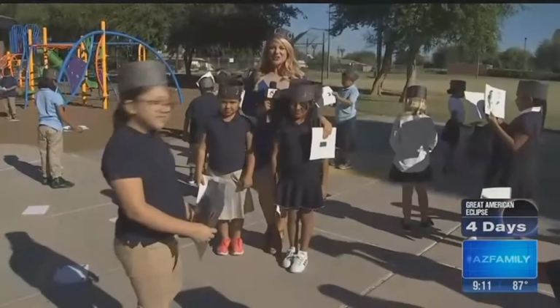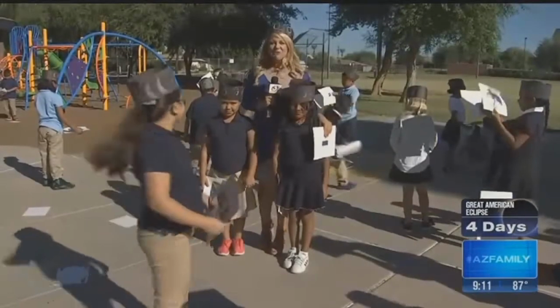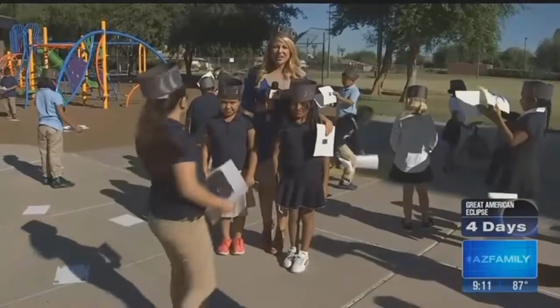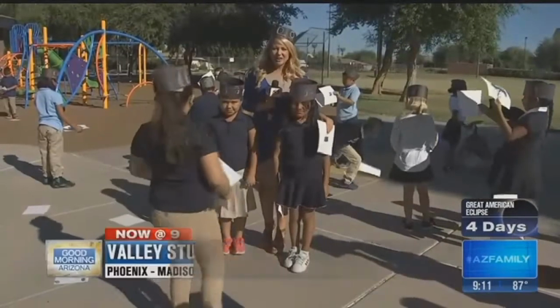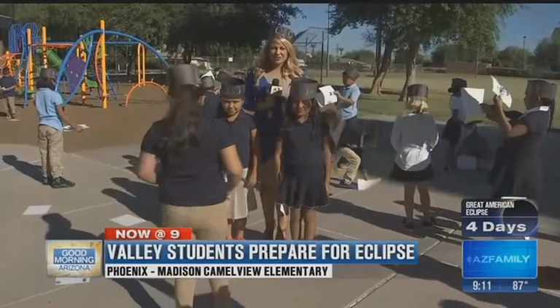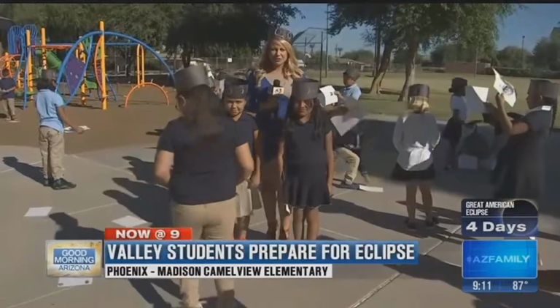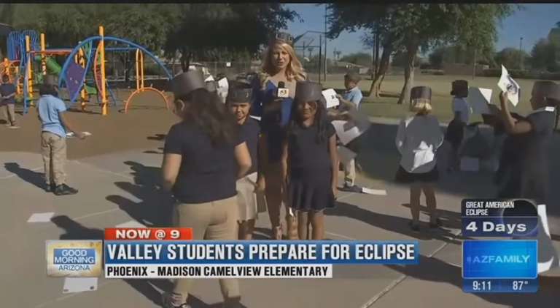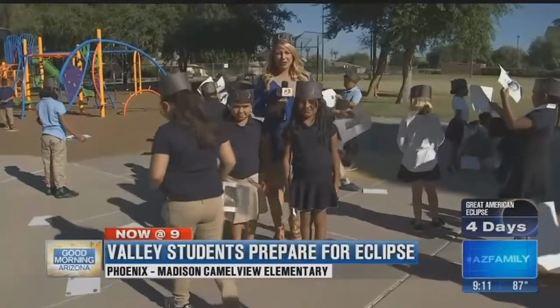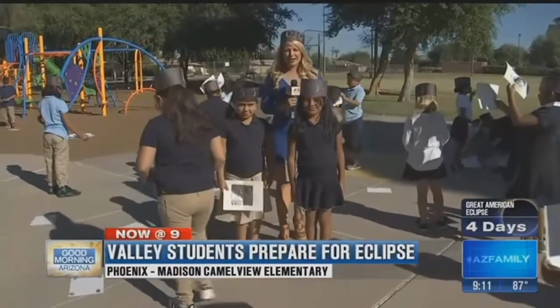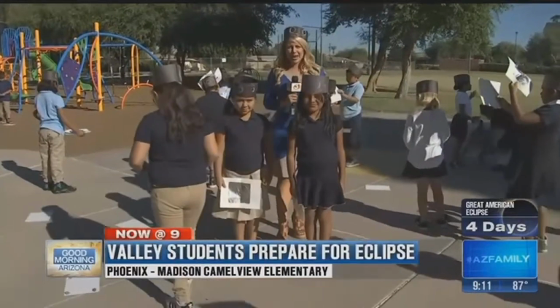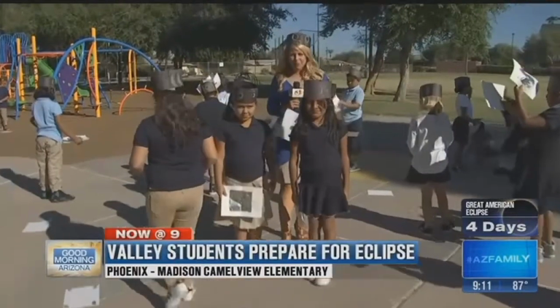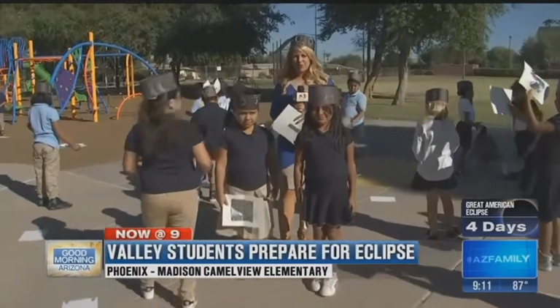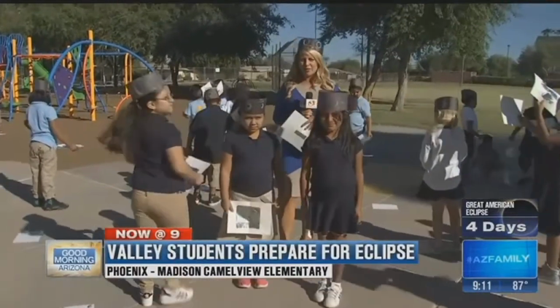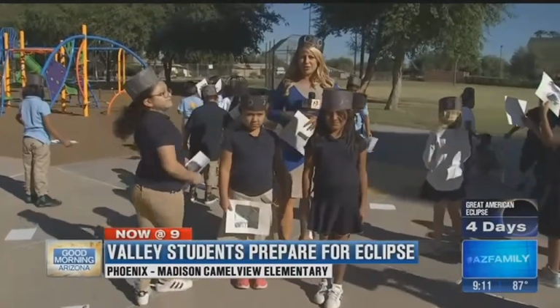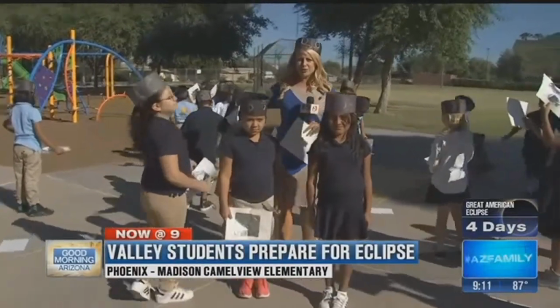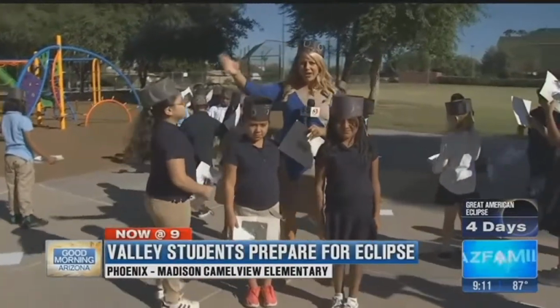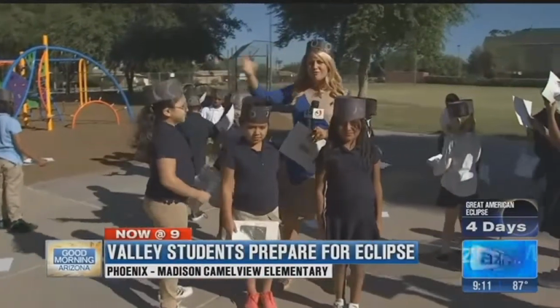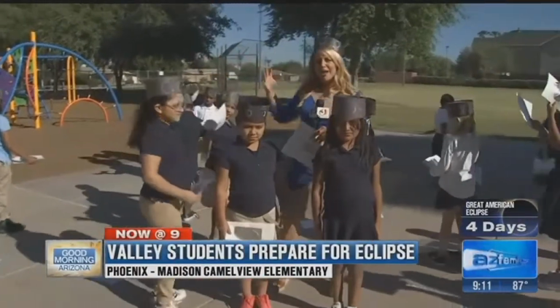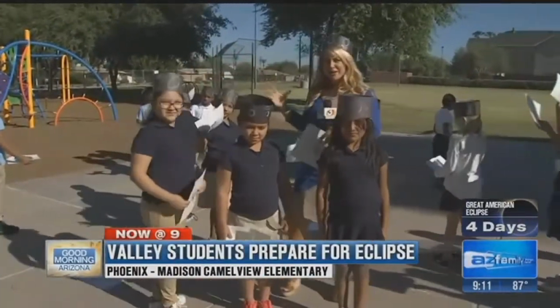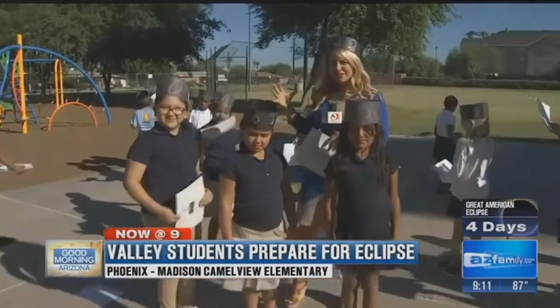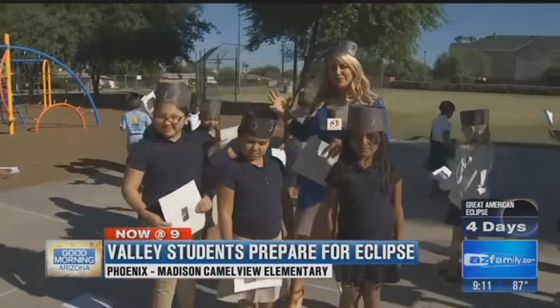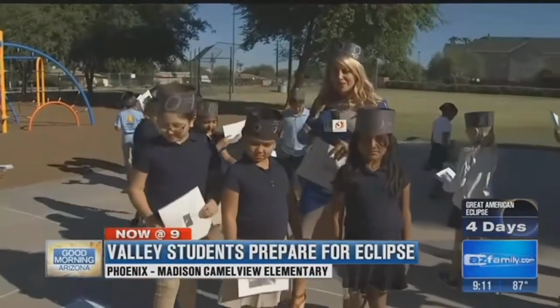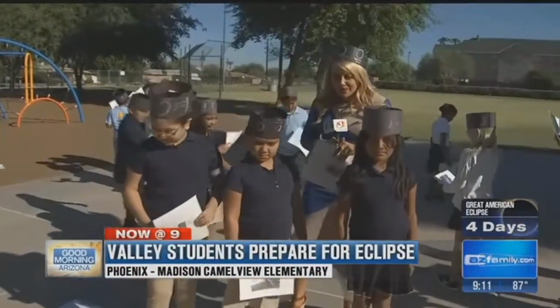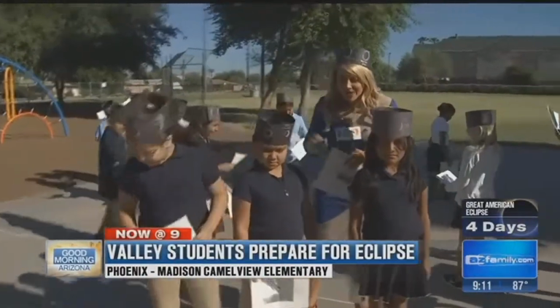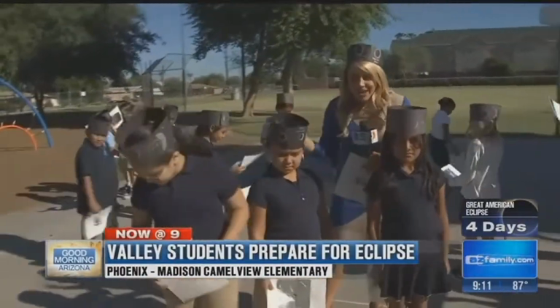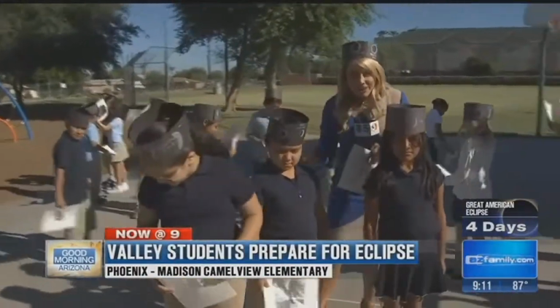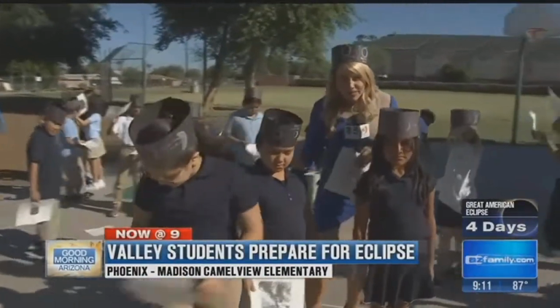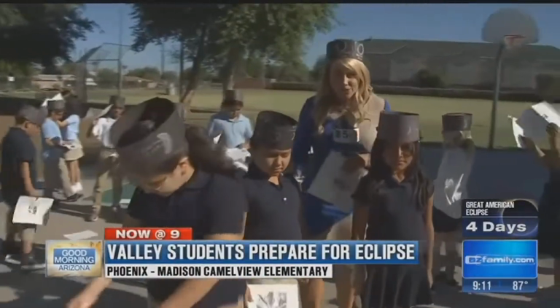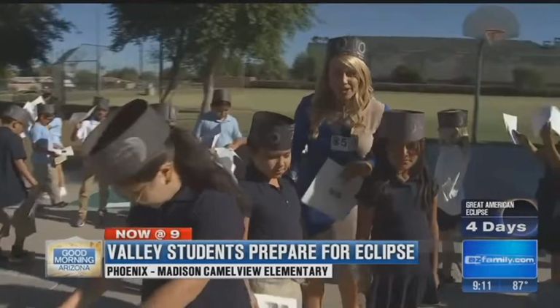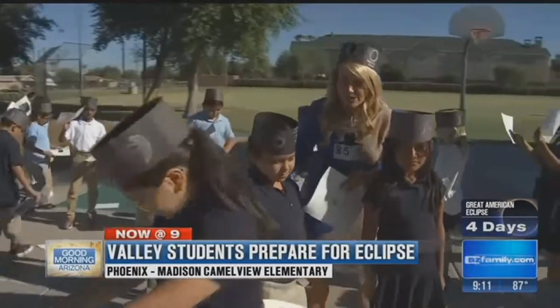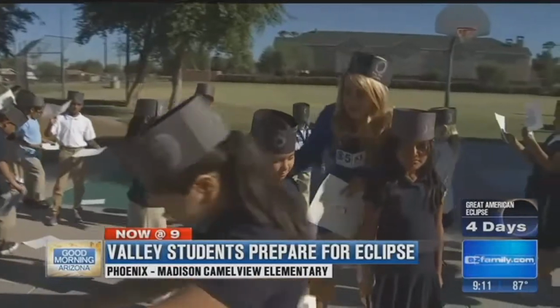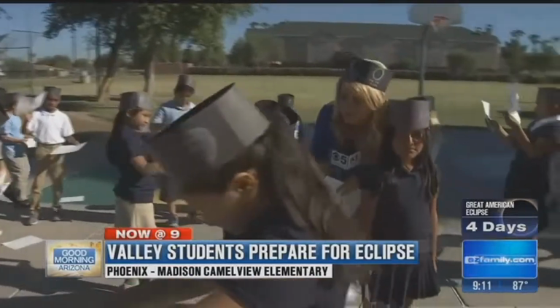Good morning Arizona. We are here at Camelview Elementary. We have migrated to the playground and I want to give a shout out to these girls.